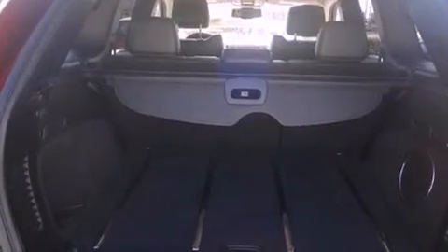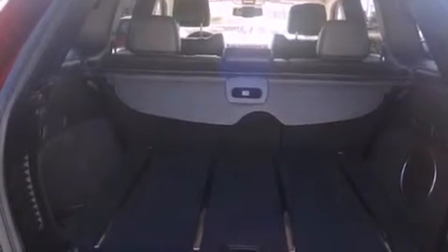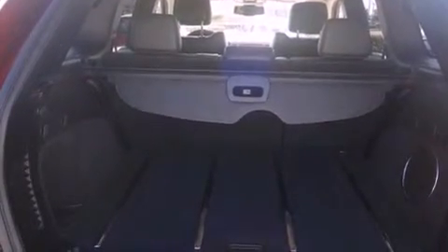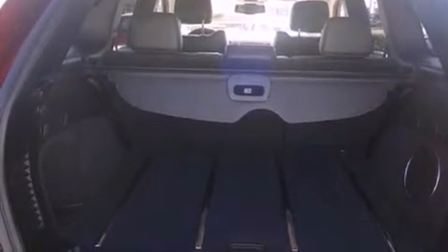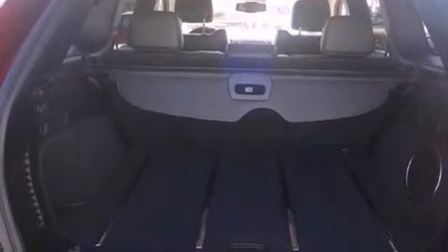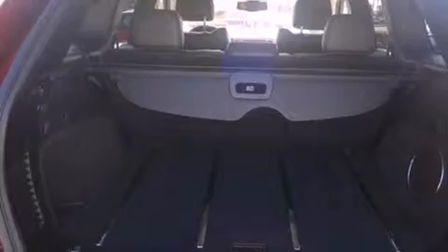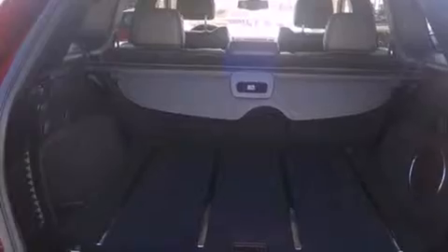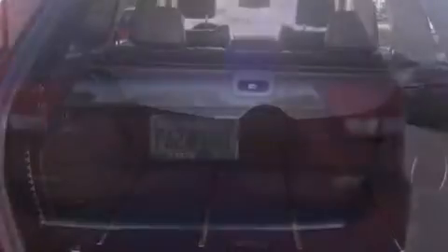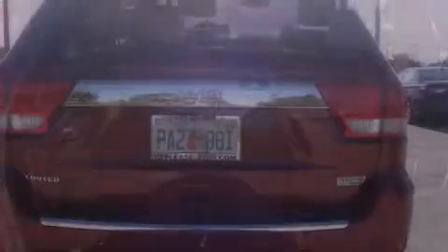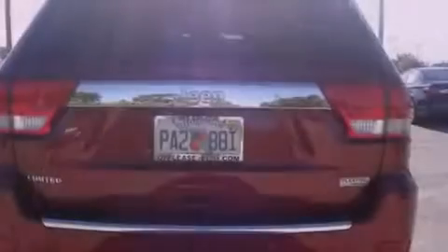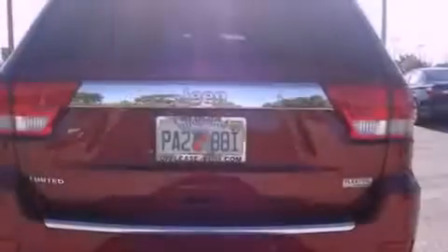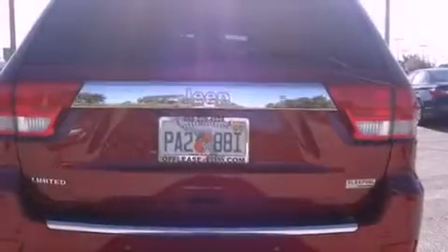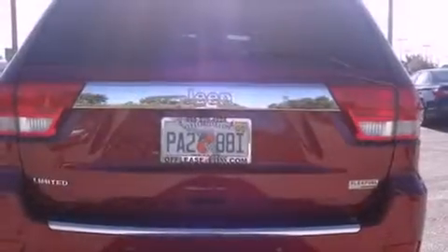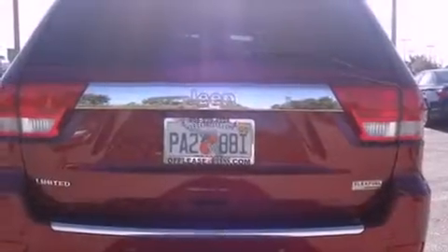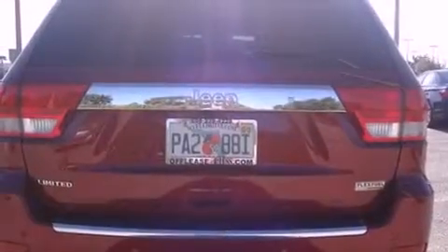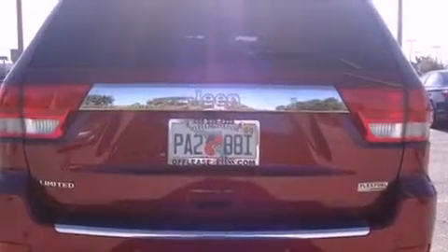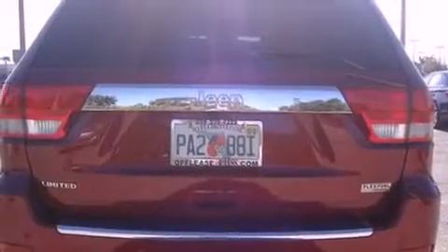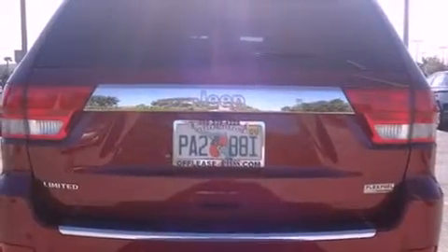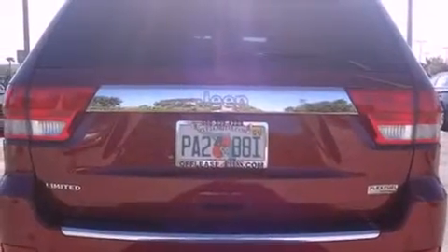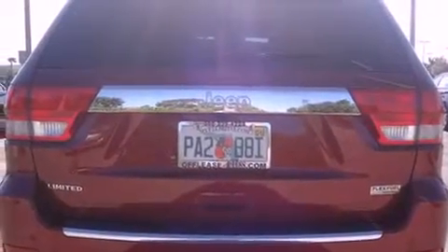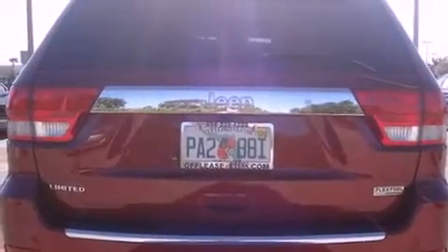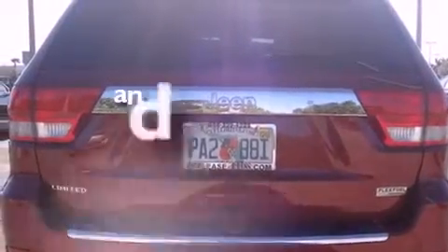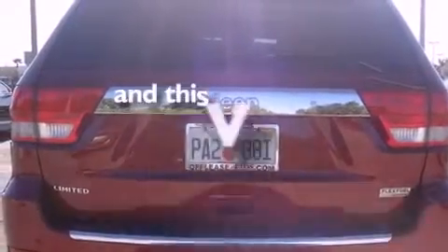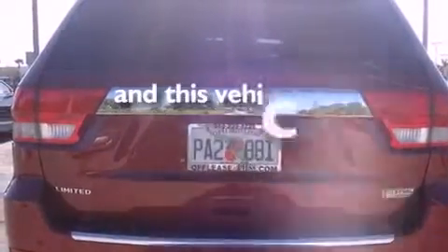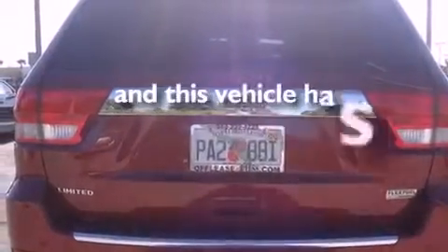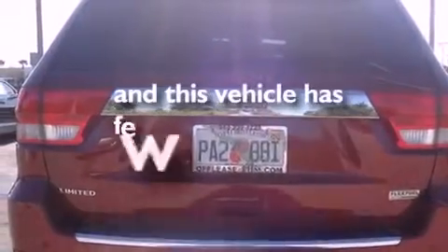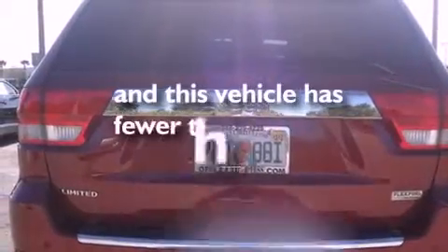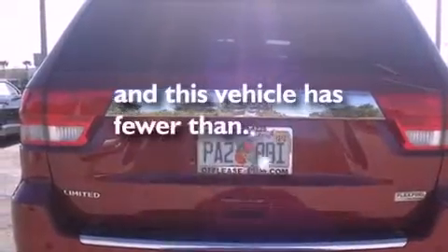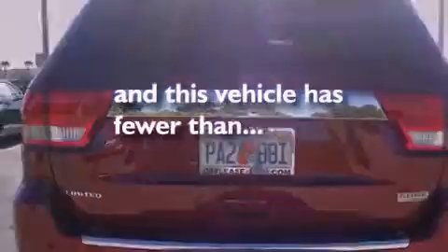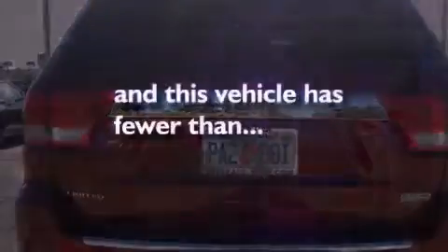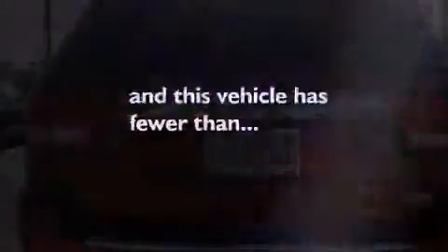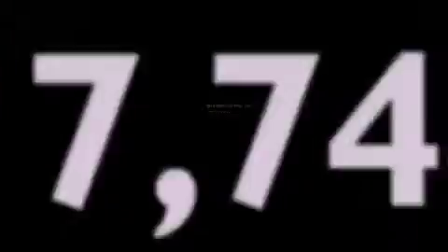A heated driver's seat, air conditioning with automatic climate control, and this vehicle has less than 18,000 miles.